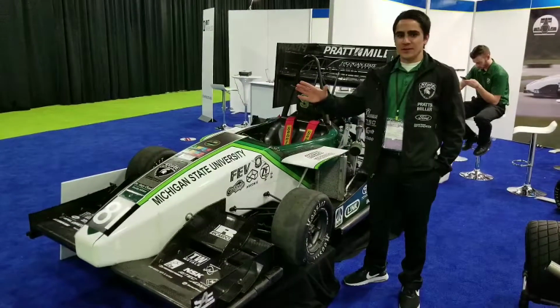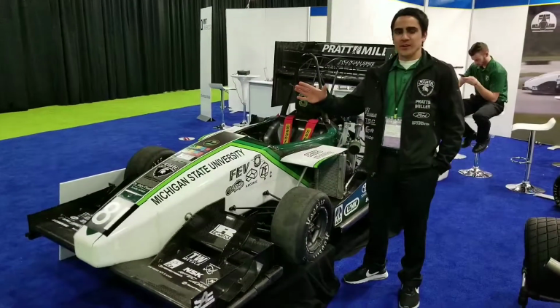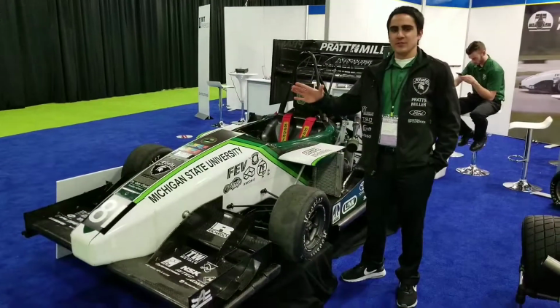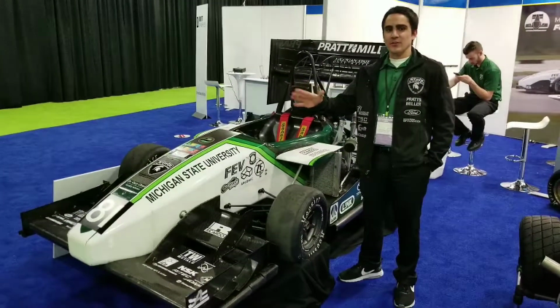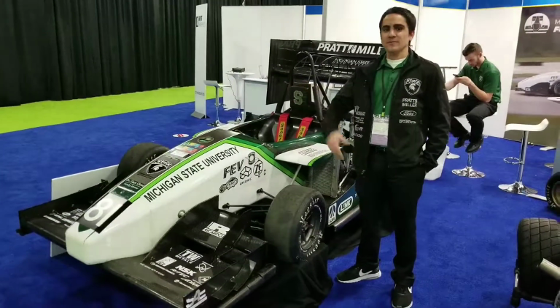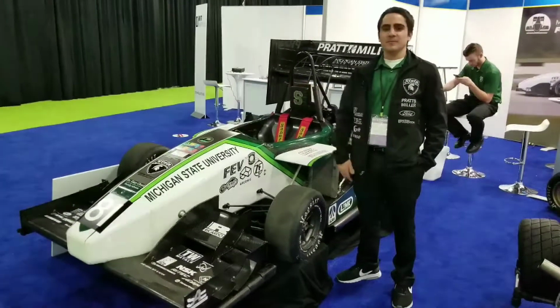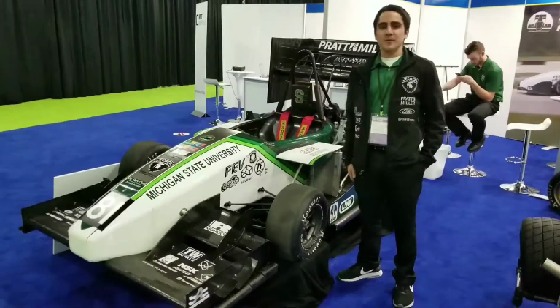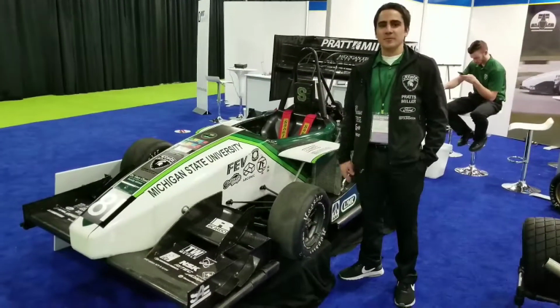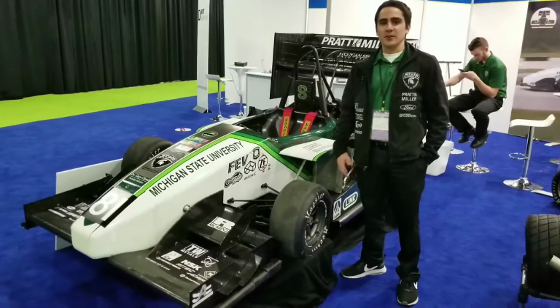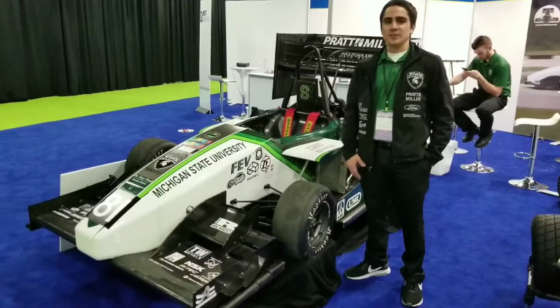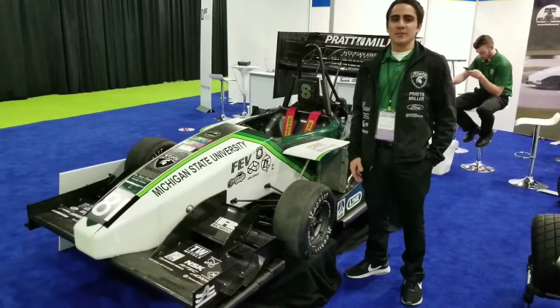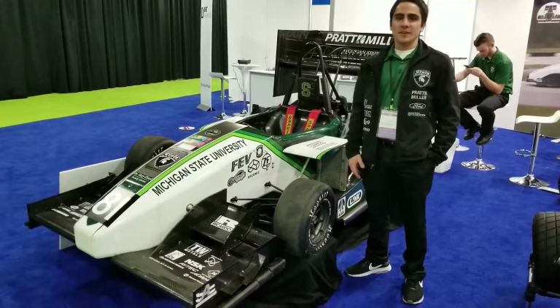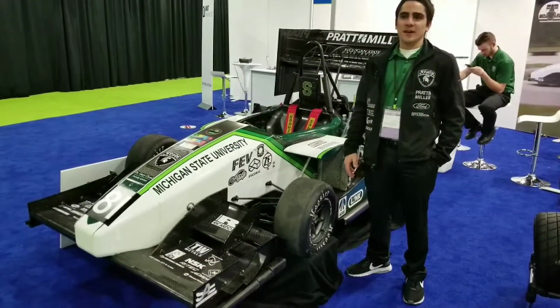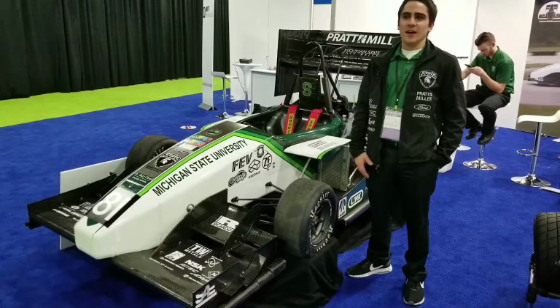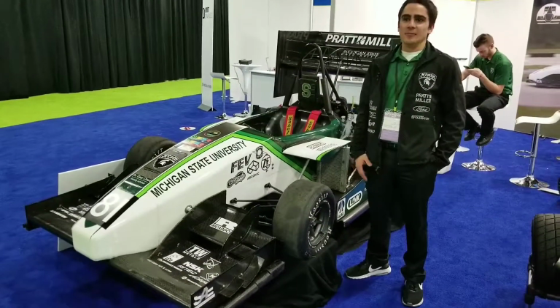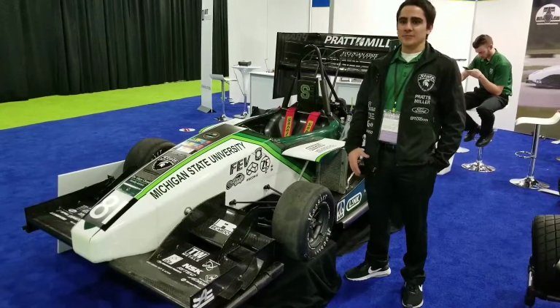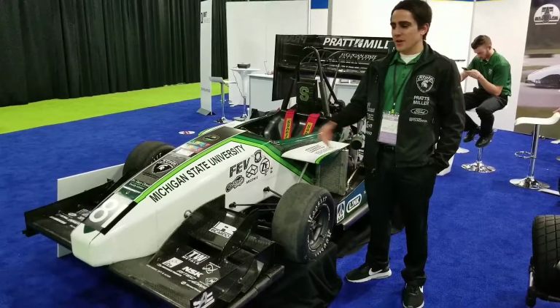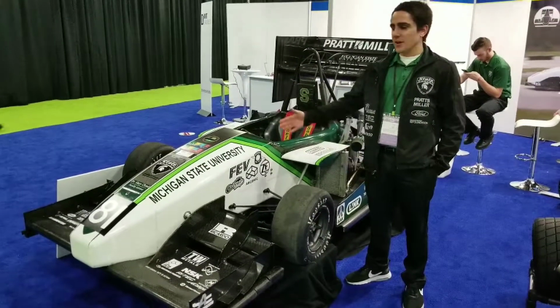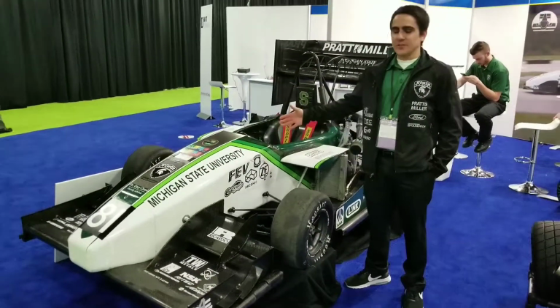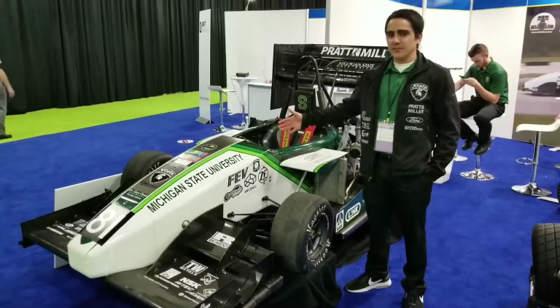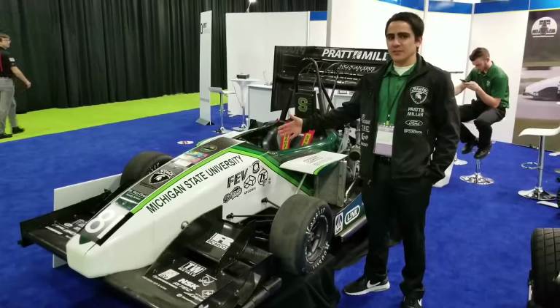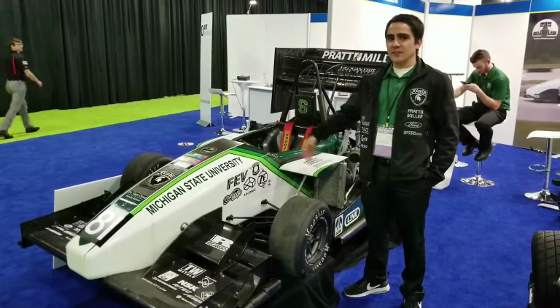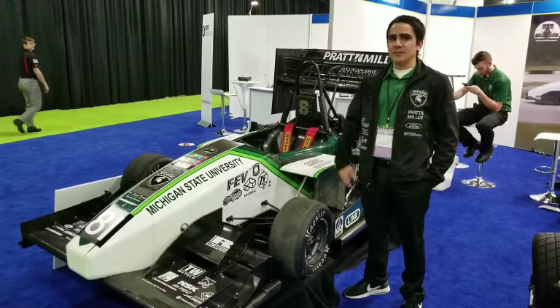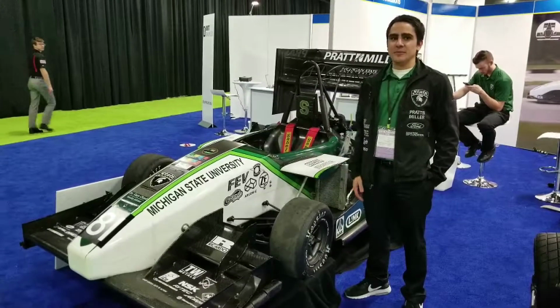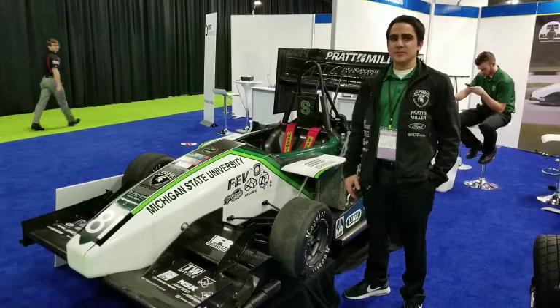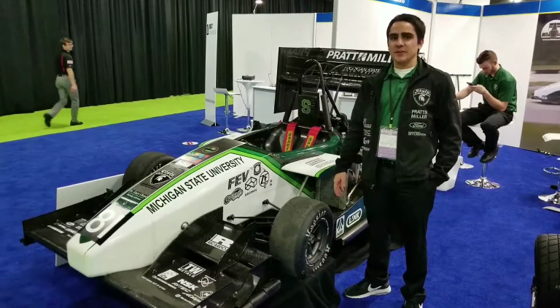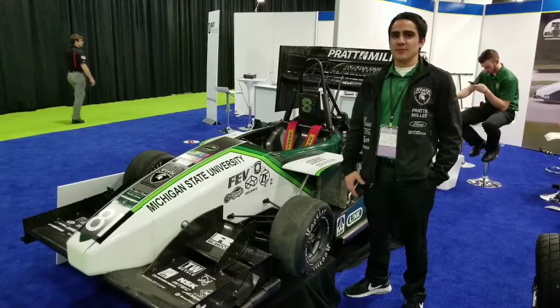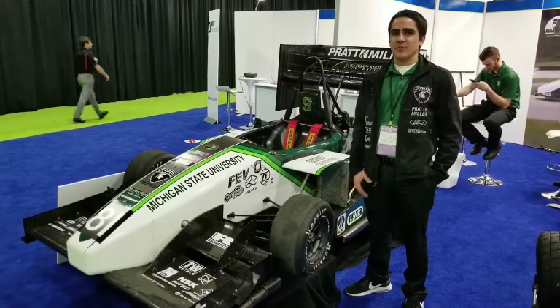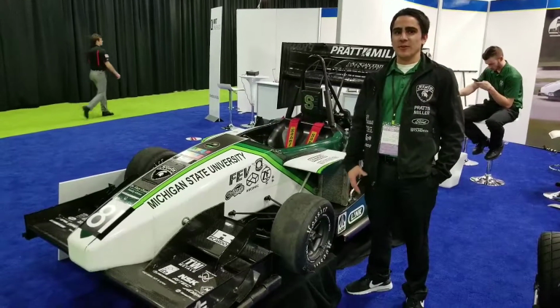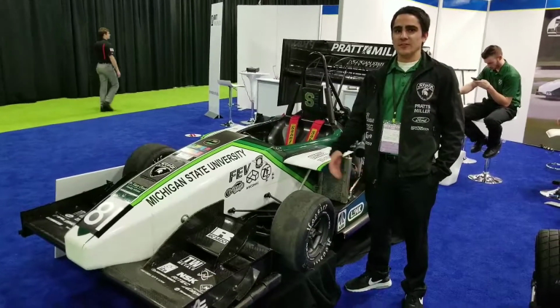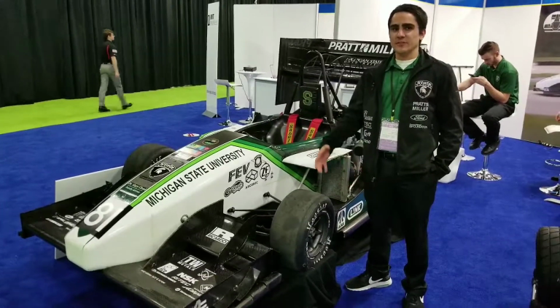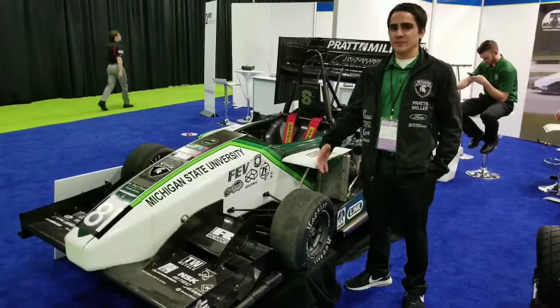How's it going? My name is Chris. I'm chassis leader of the Michigan State Formula Racing Team.